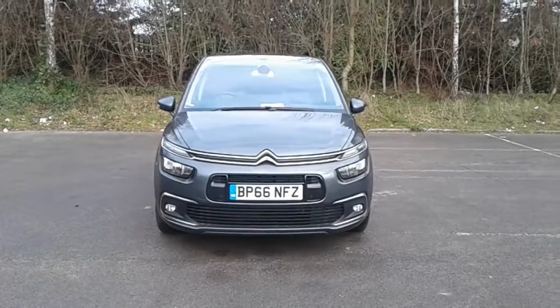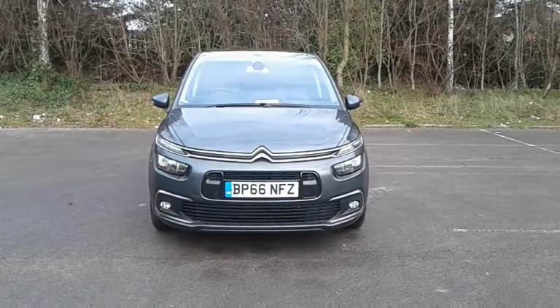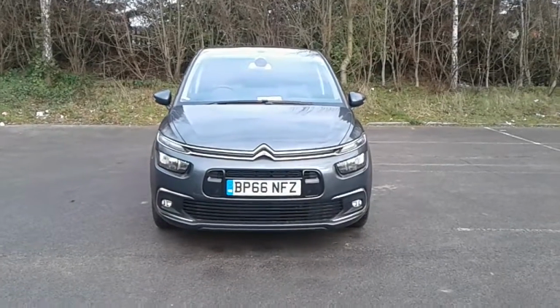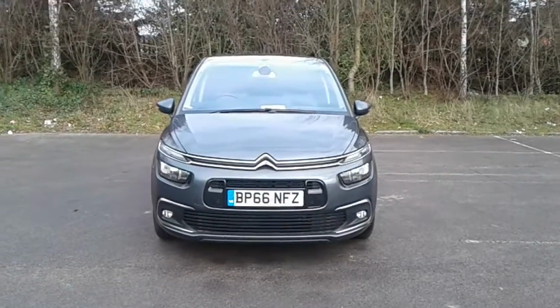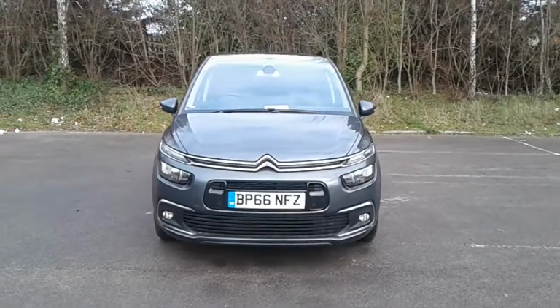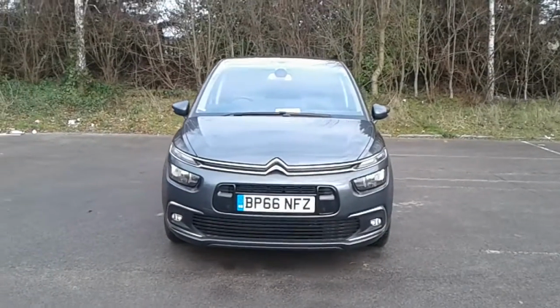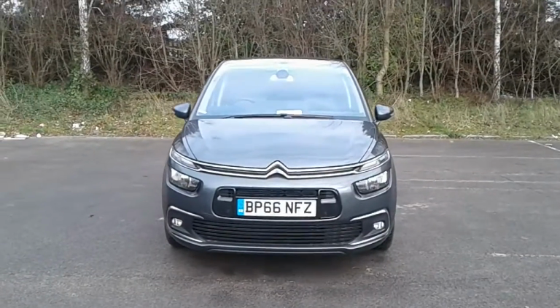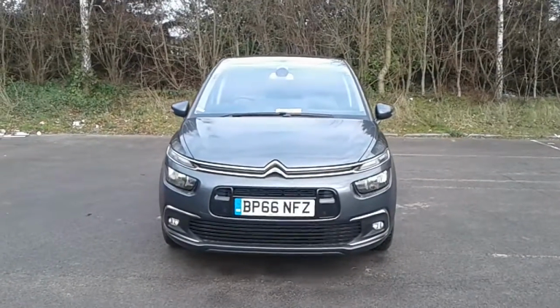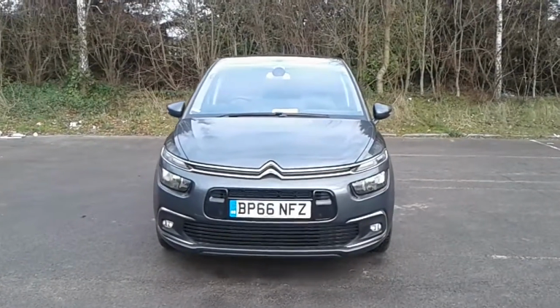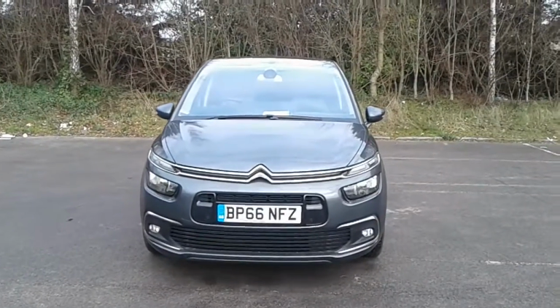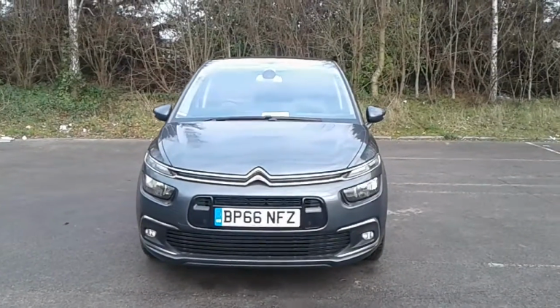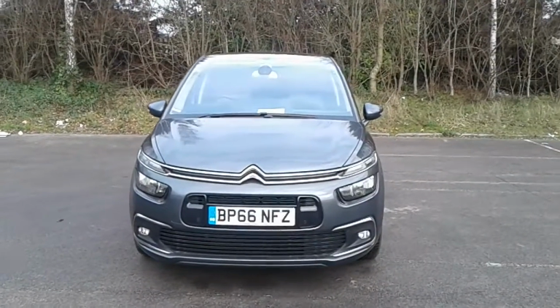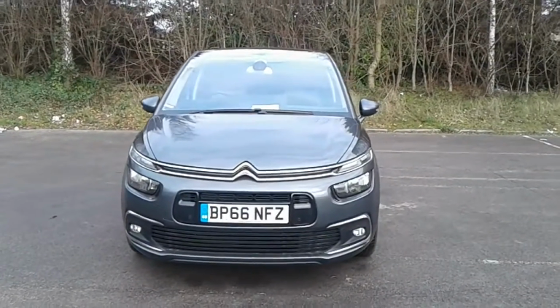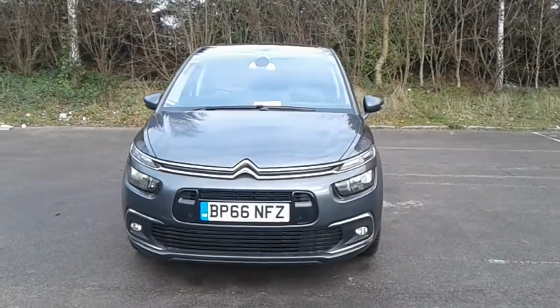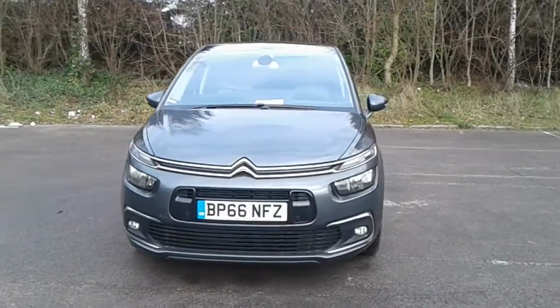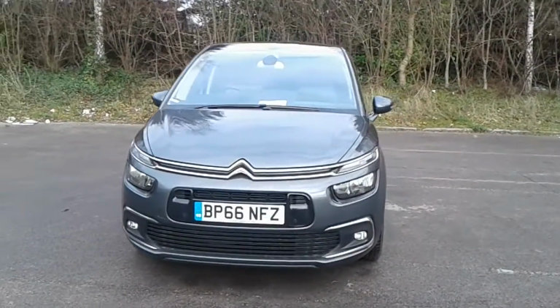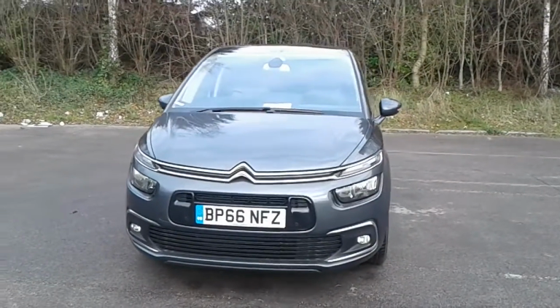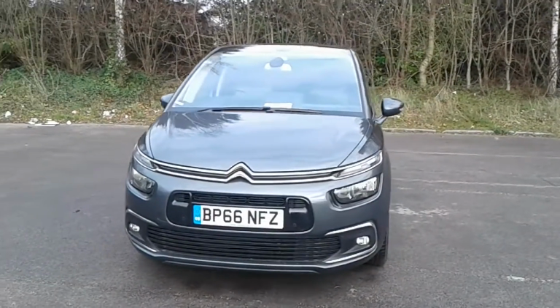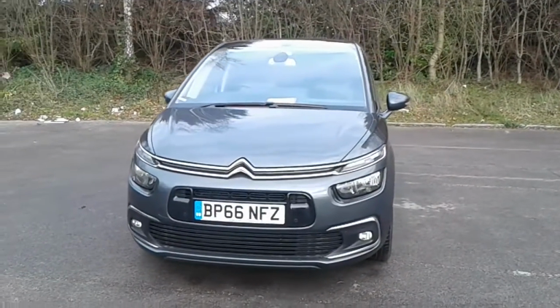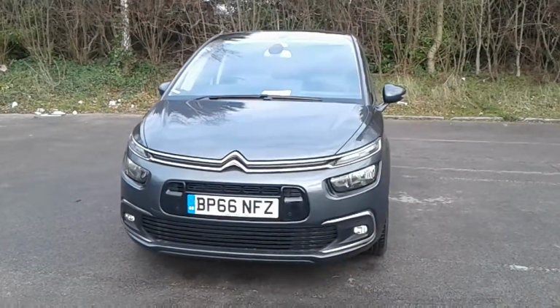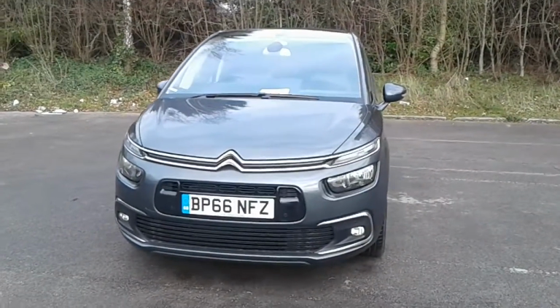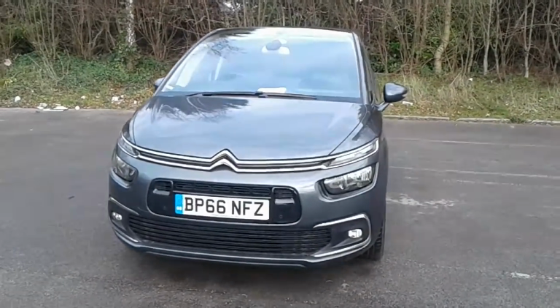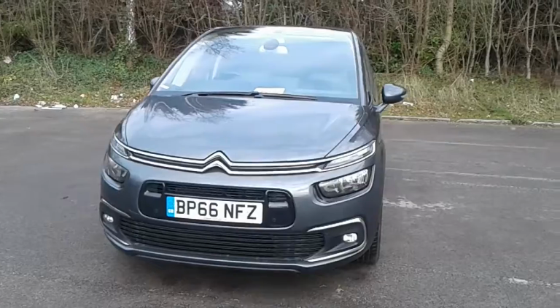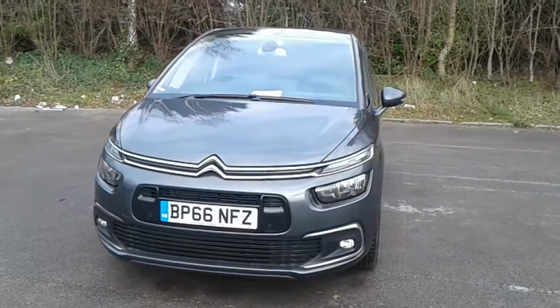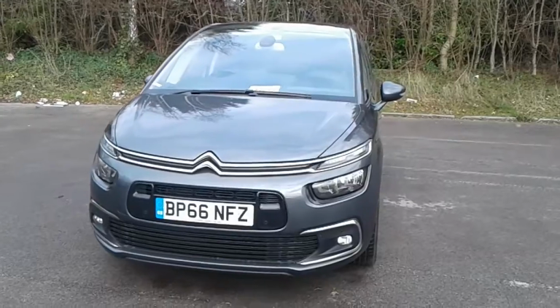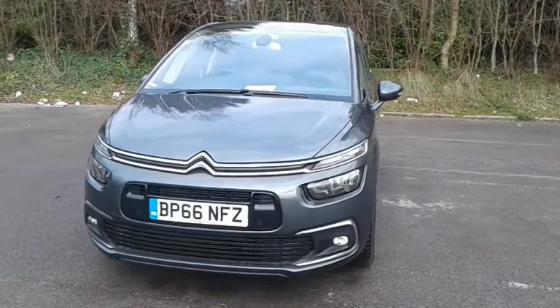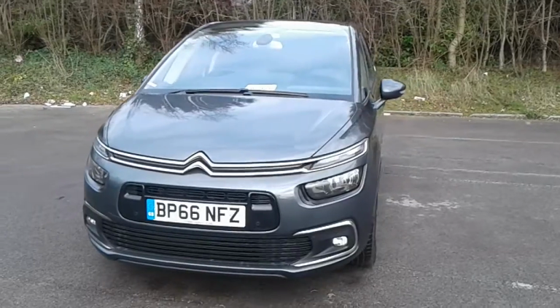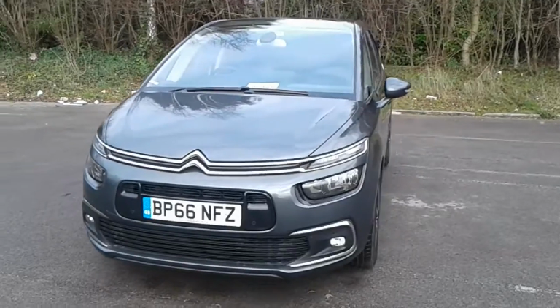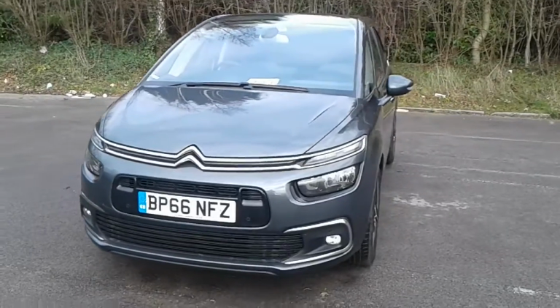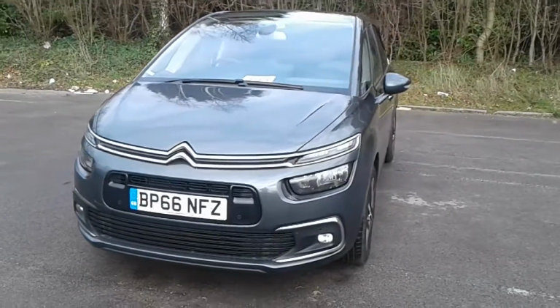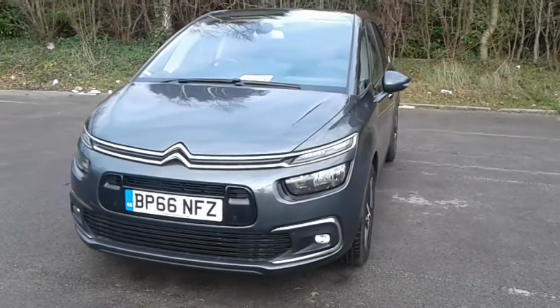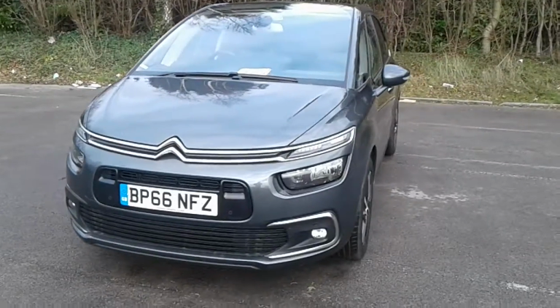Welcome to Pentagon Citroen at Lincoln Tritton Road. Here we have a 66 plate Citroen C4 Picasso.